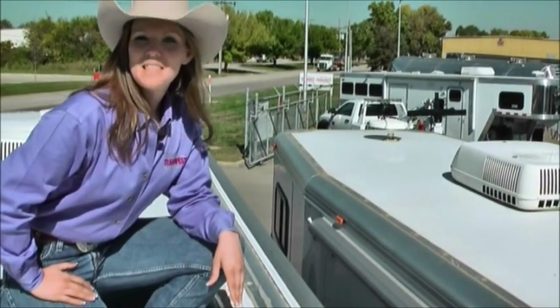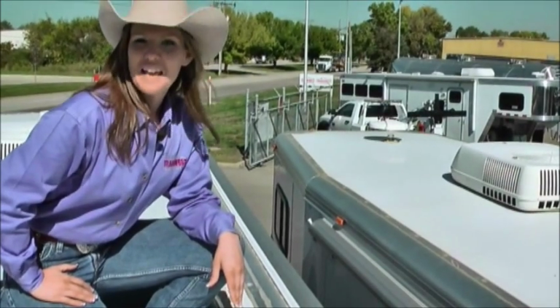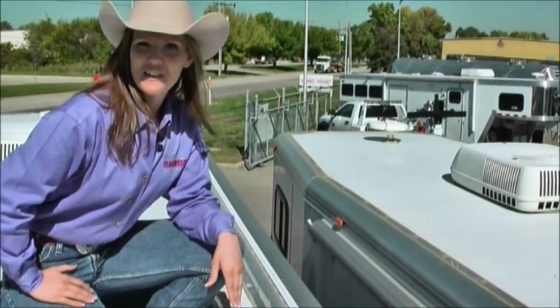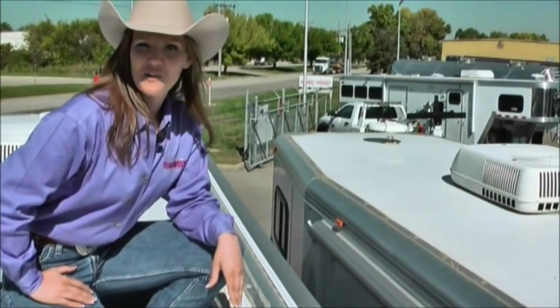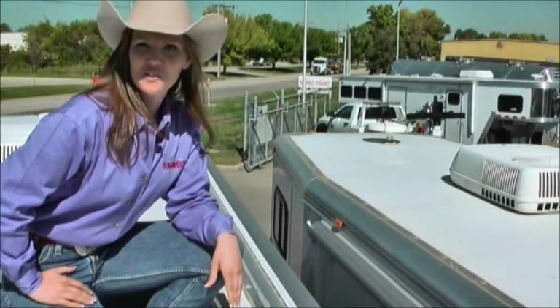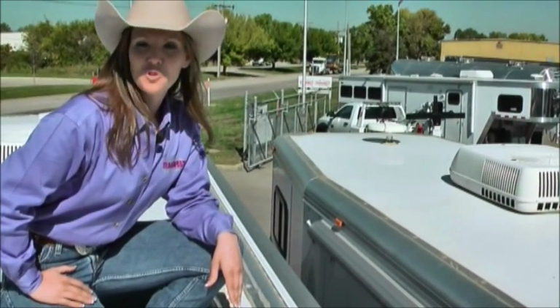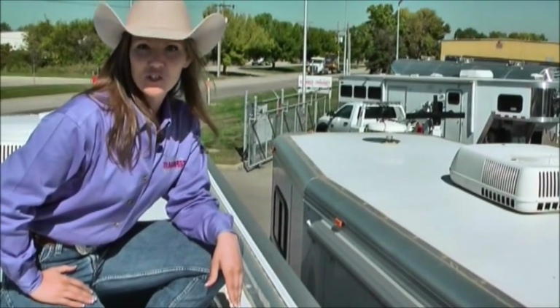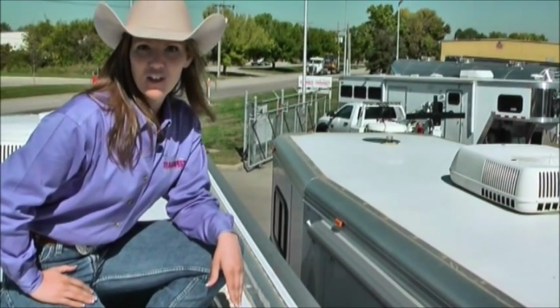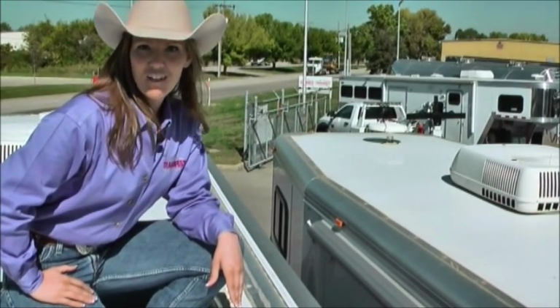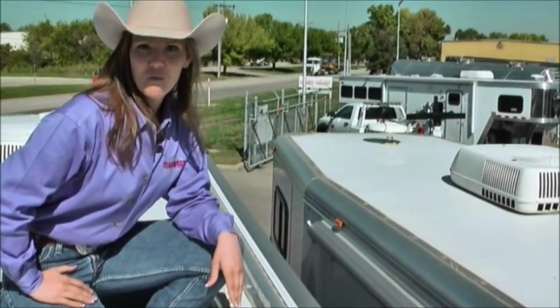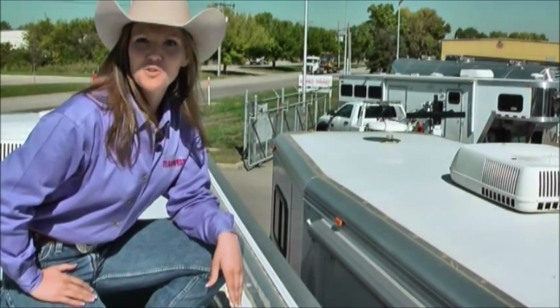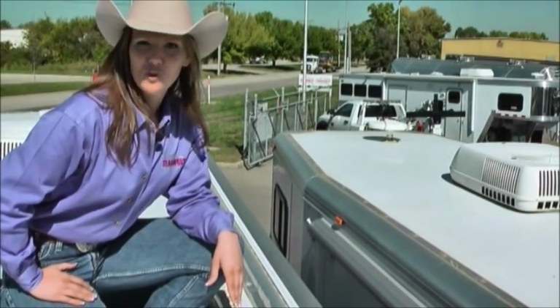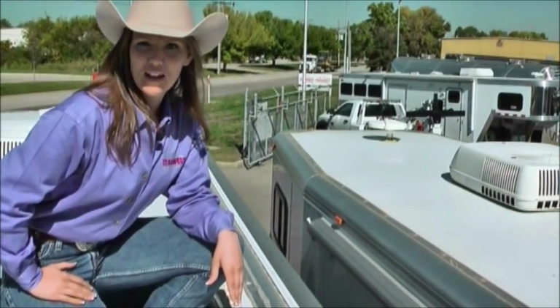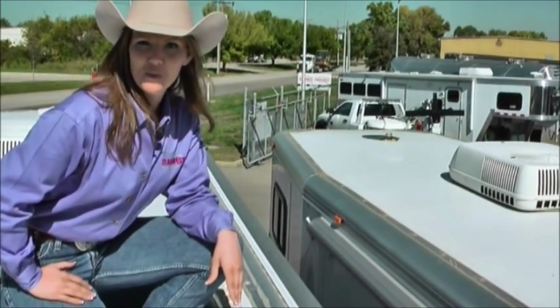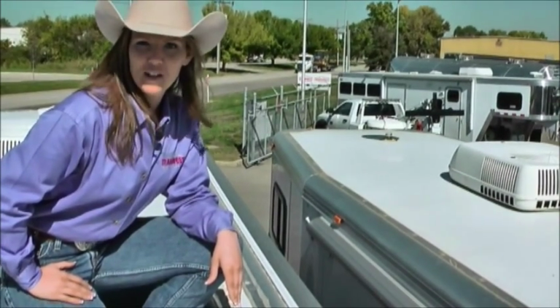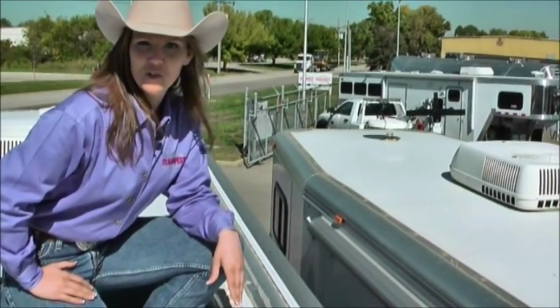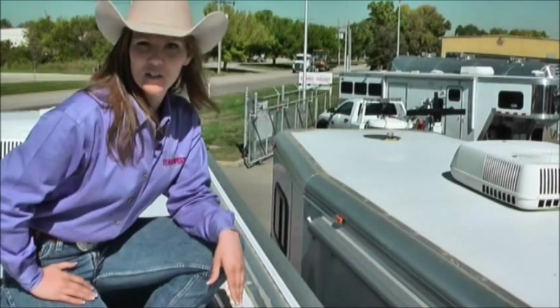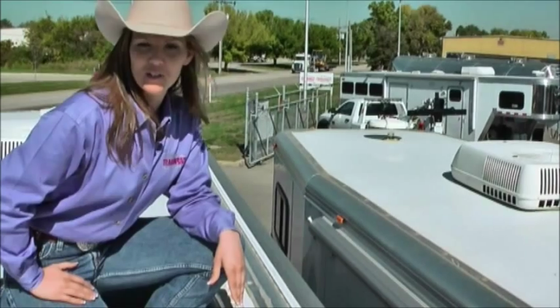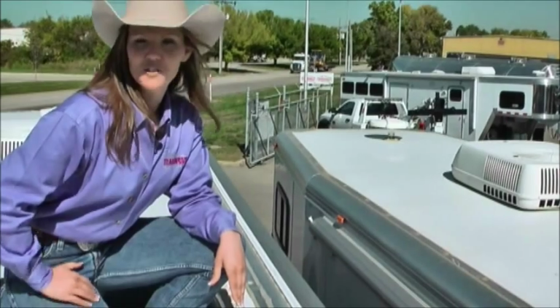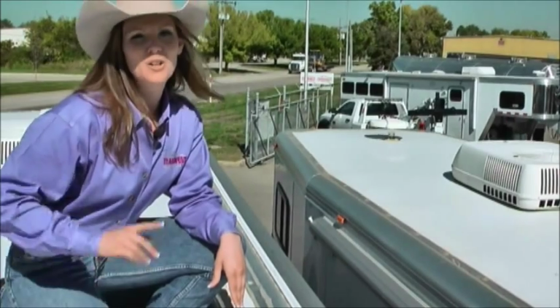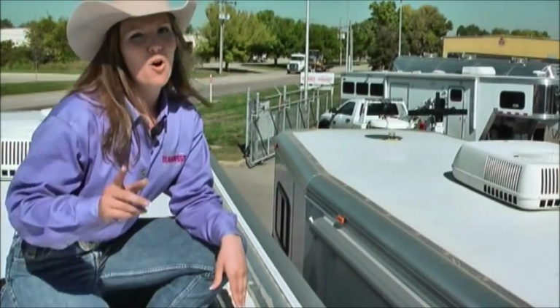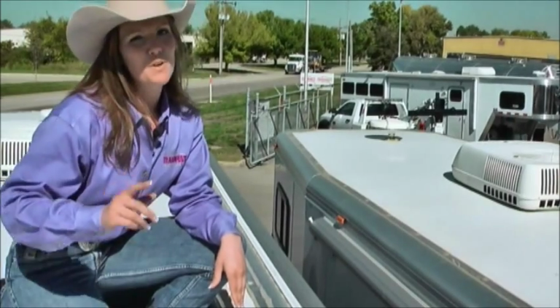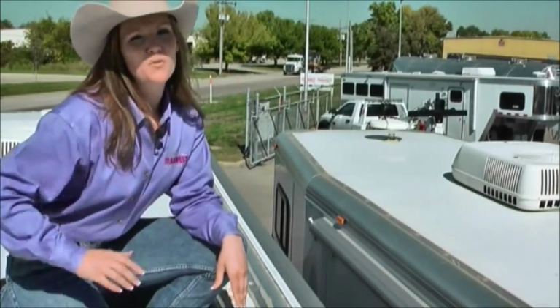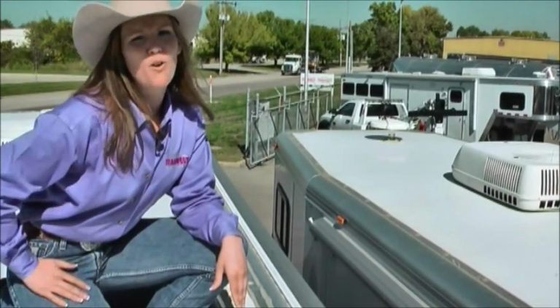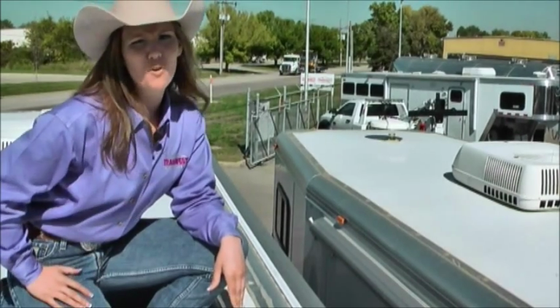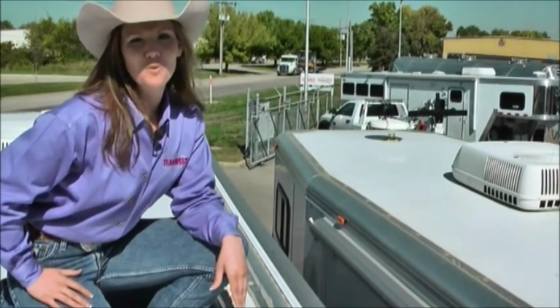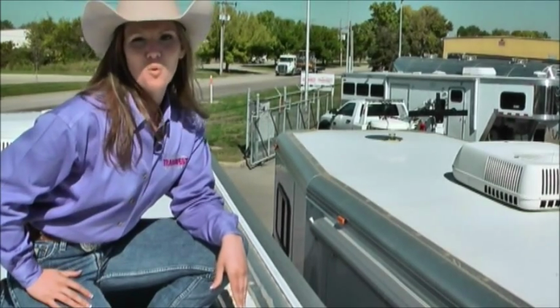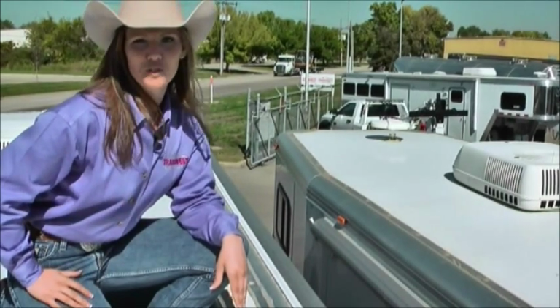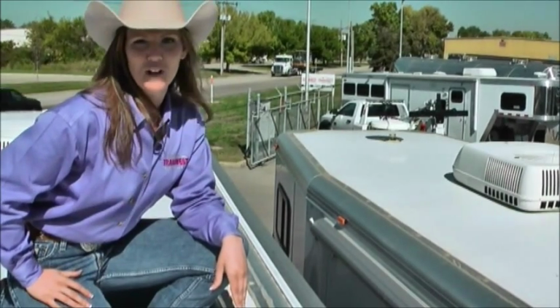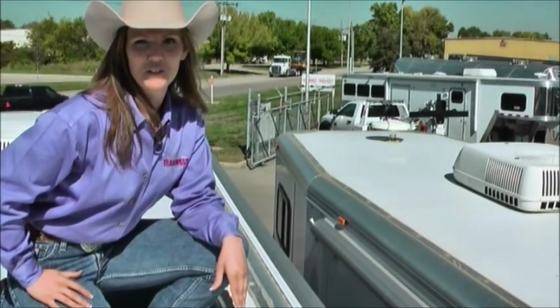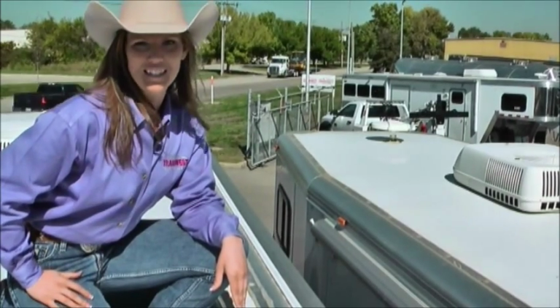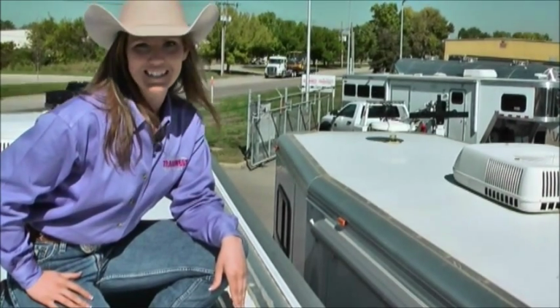Thank you. It's Trisha with TransWest Trailers. Call me for all your horse trailer needs.